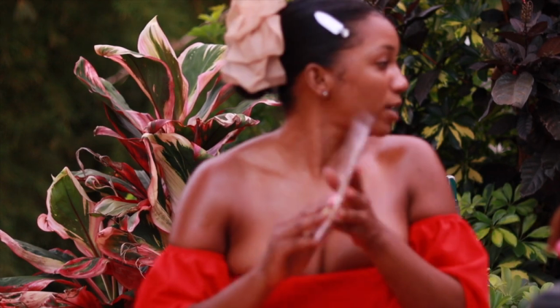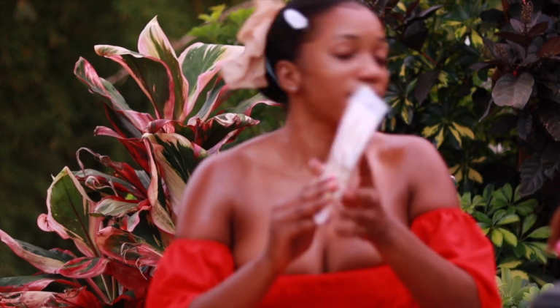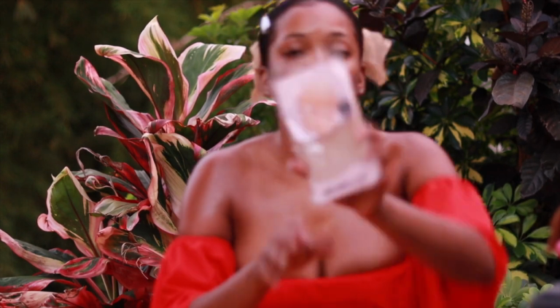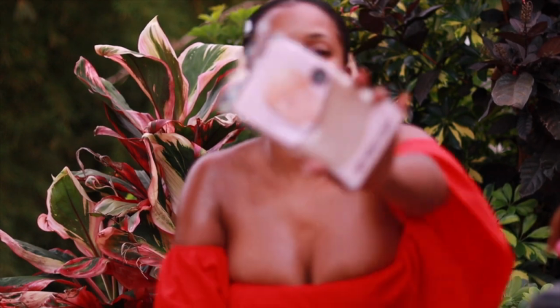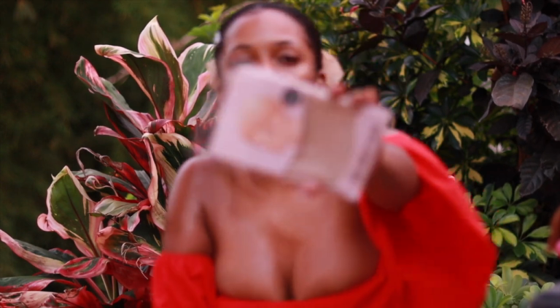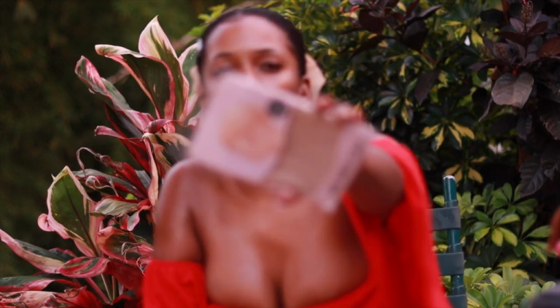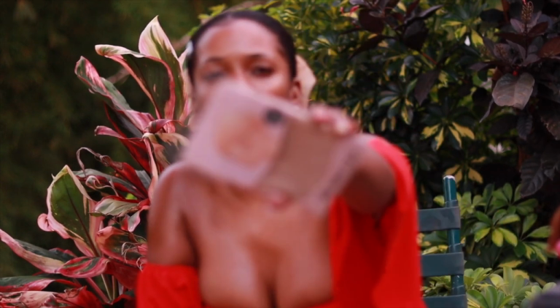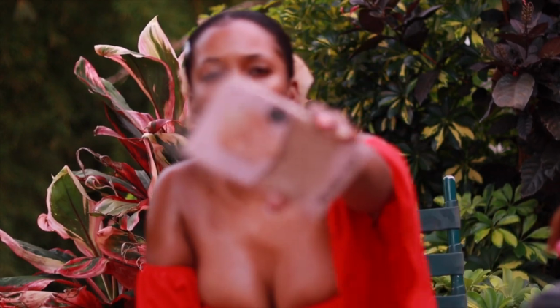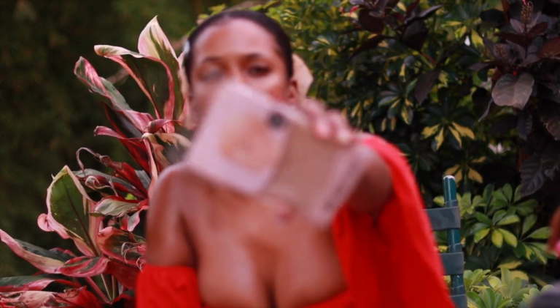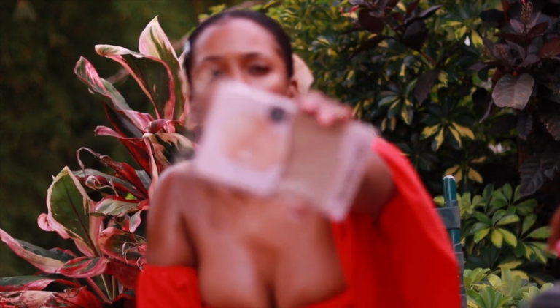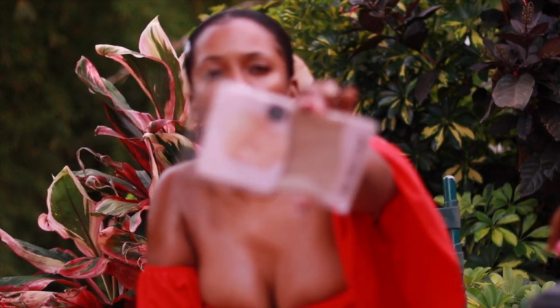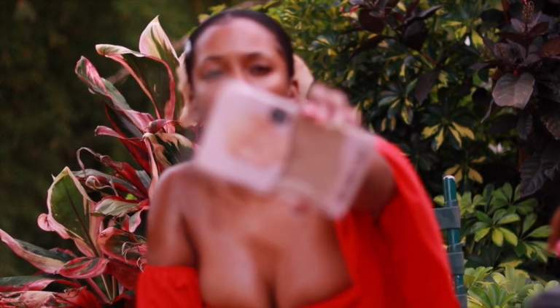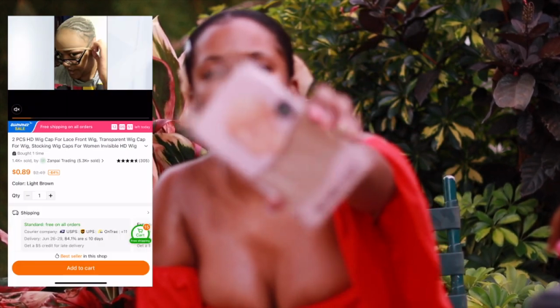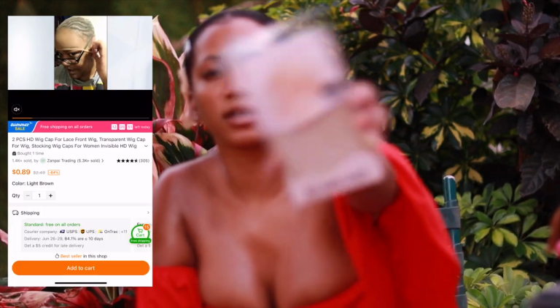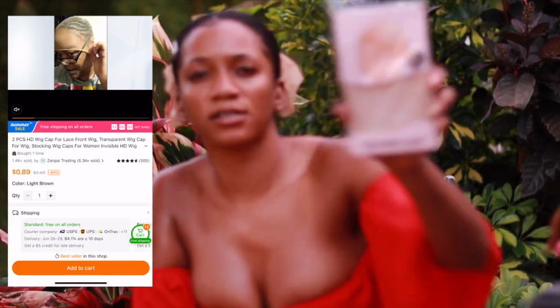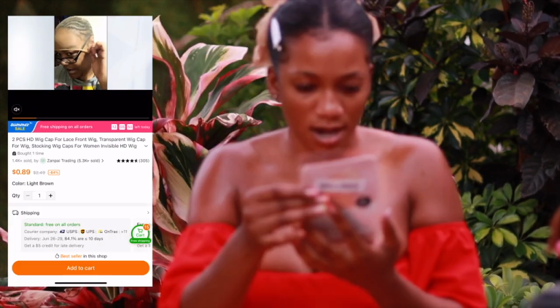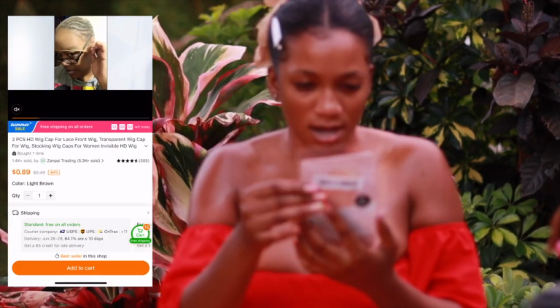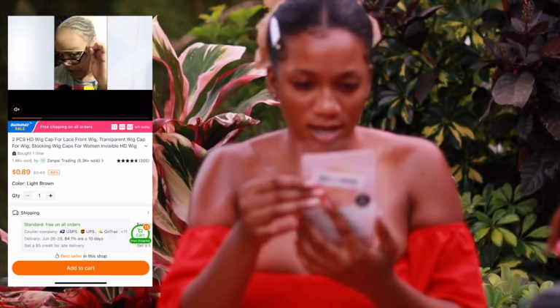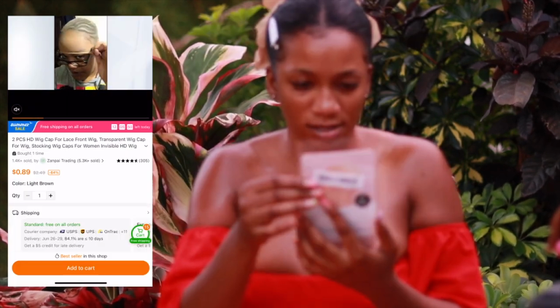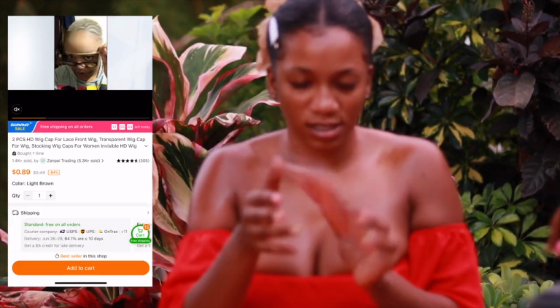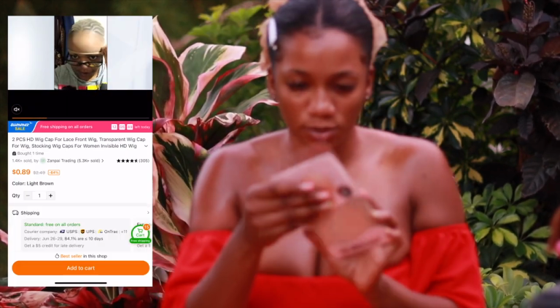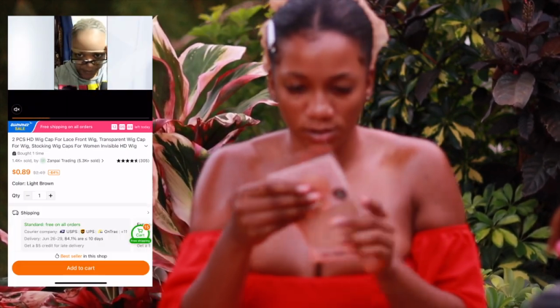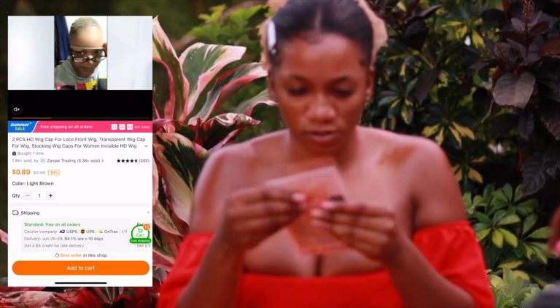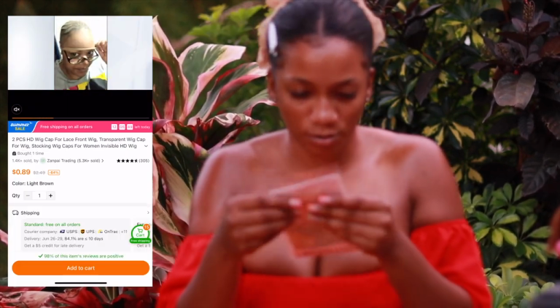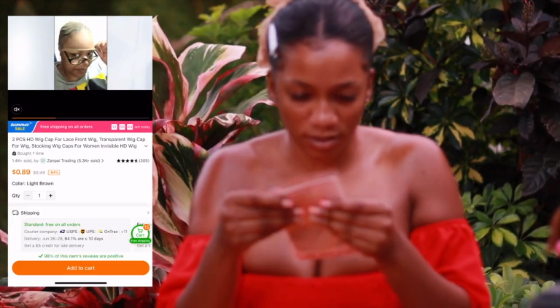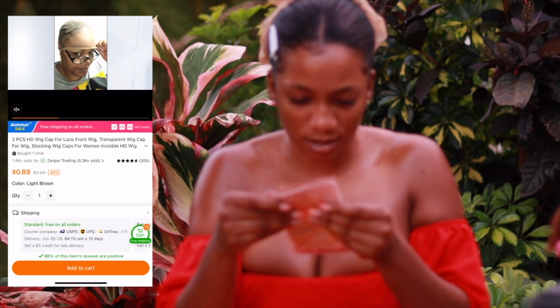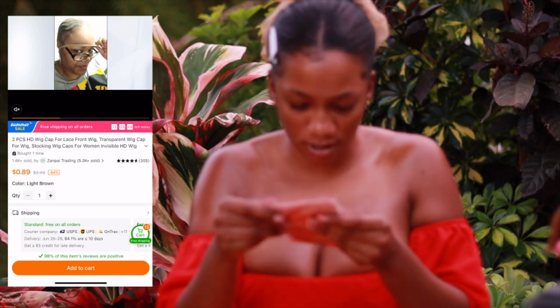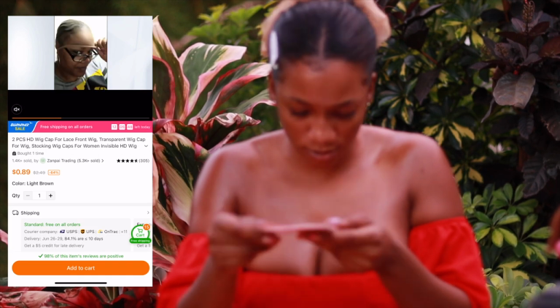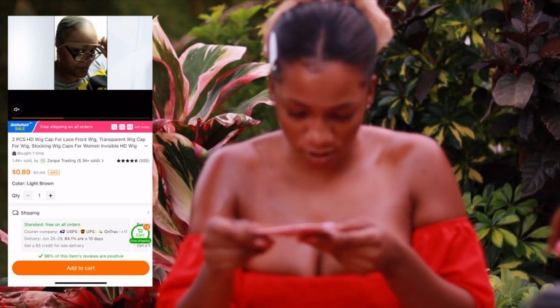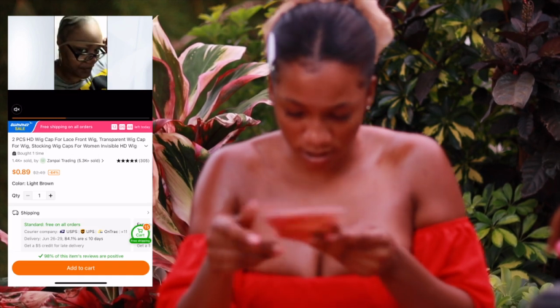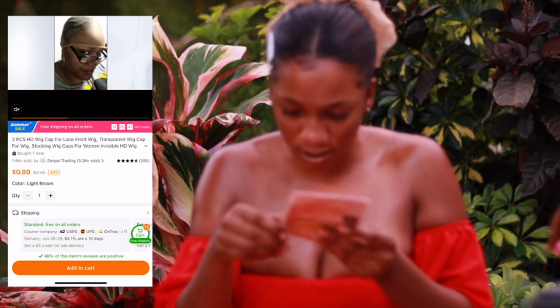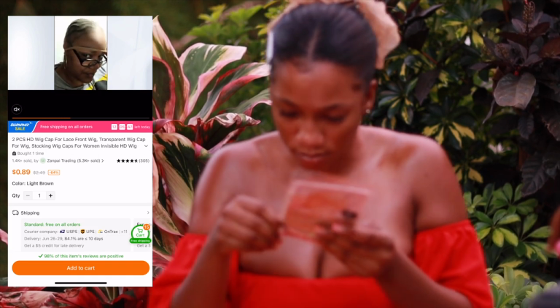I bought some HD wig caps — it's supposed to be super thin, but I need to try these out.